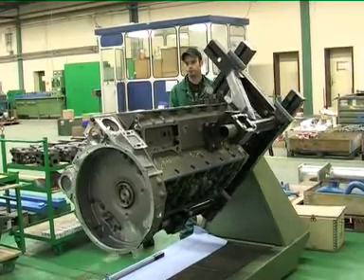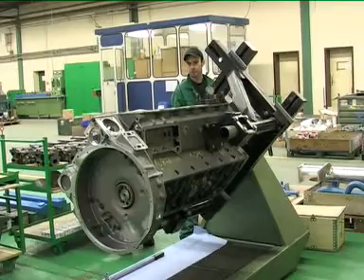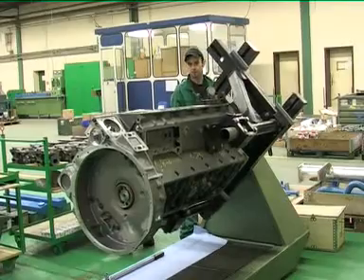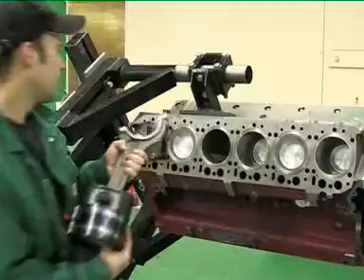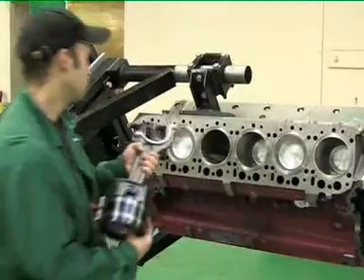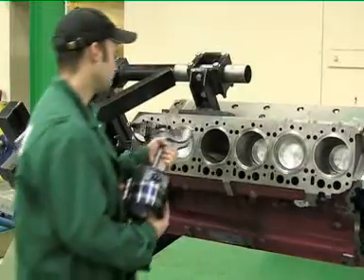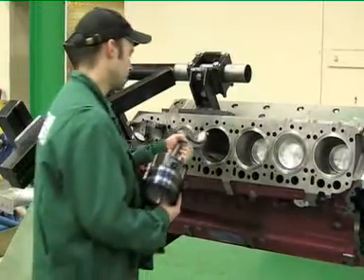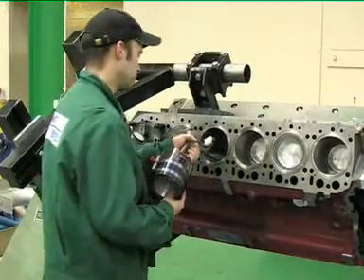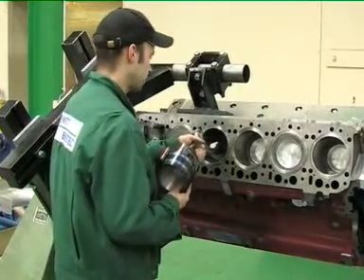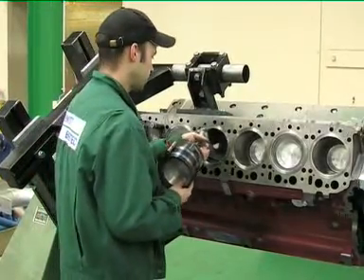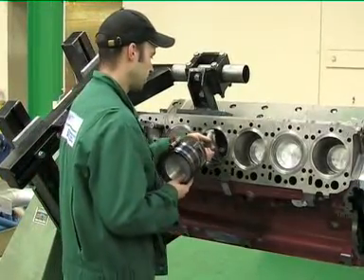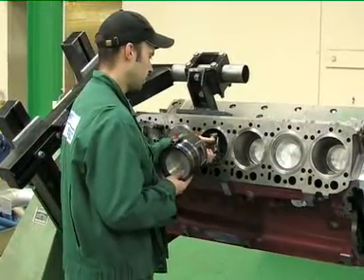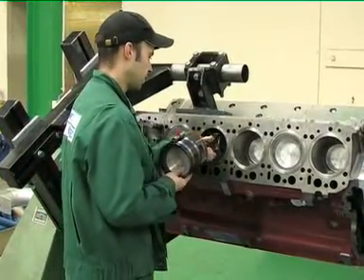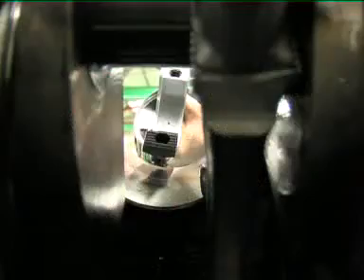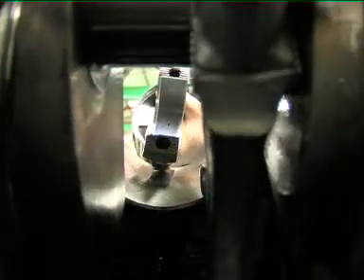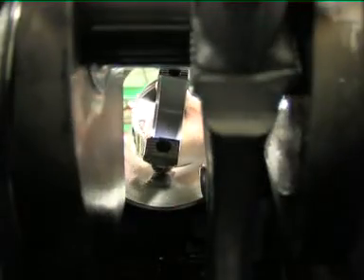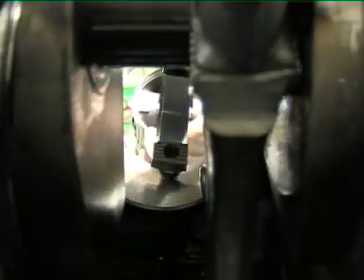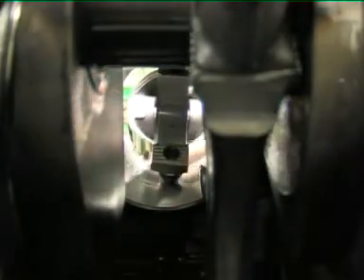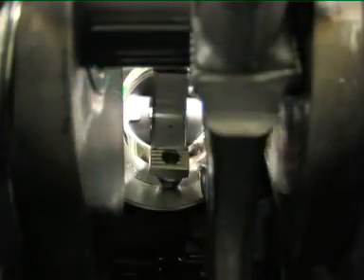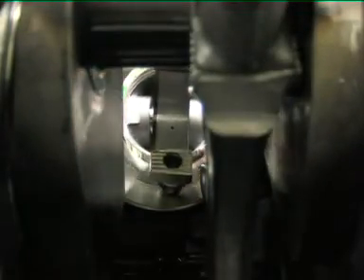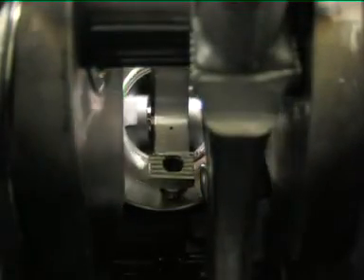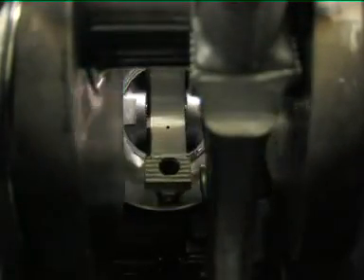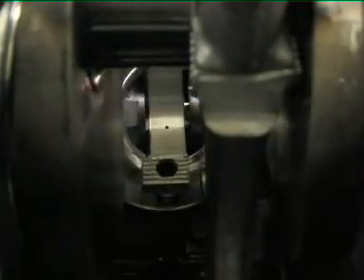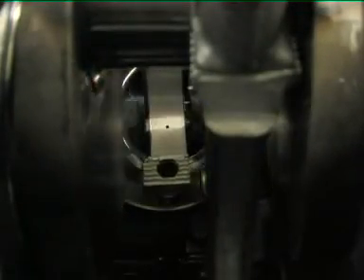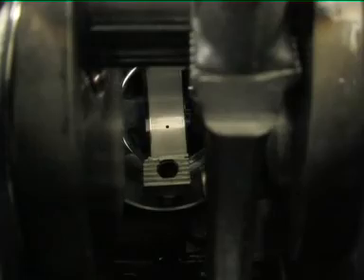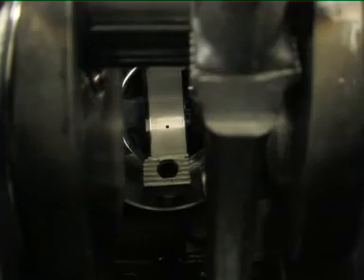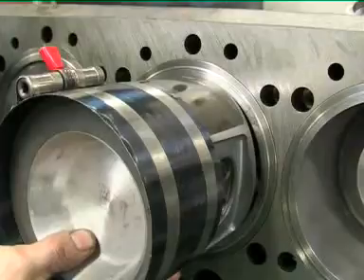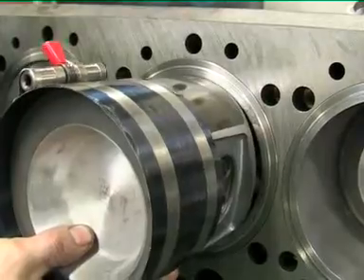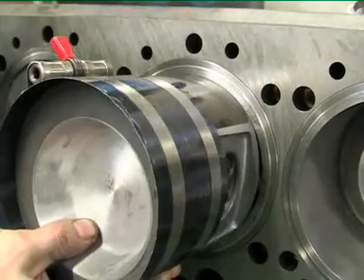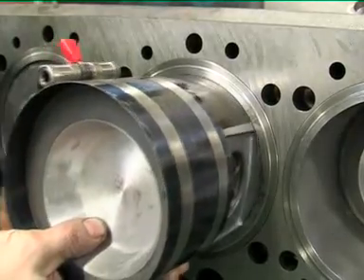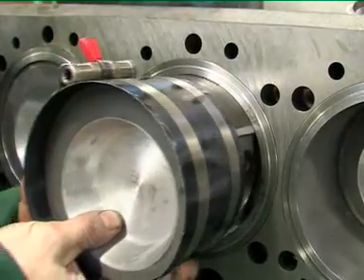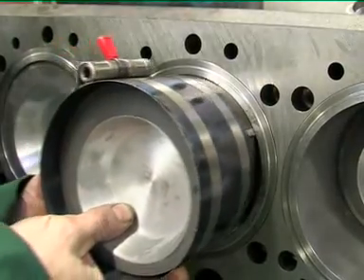The main components come from large serially produced engines. That means low investment and parts costs.